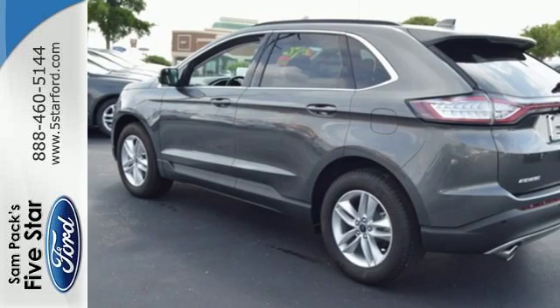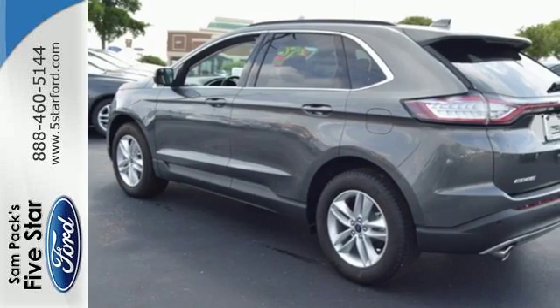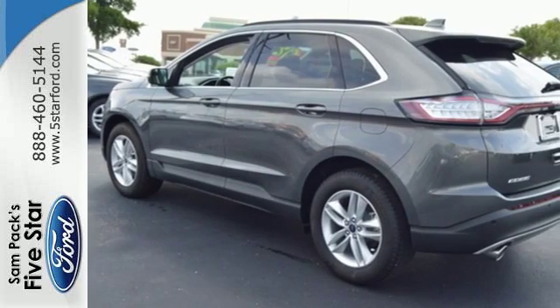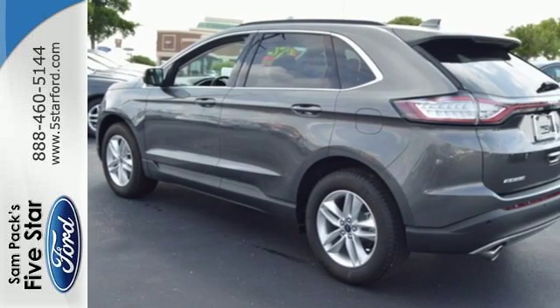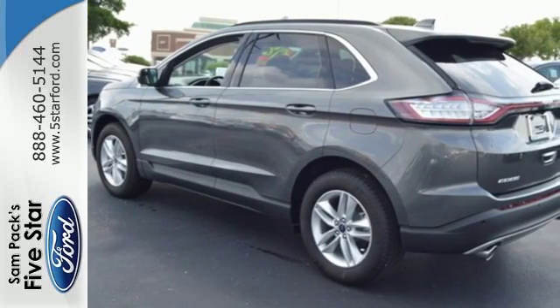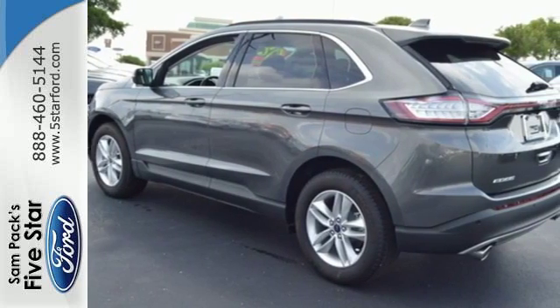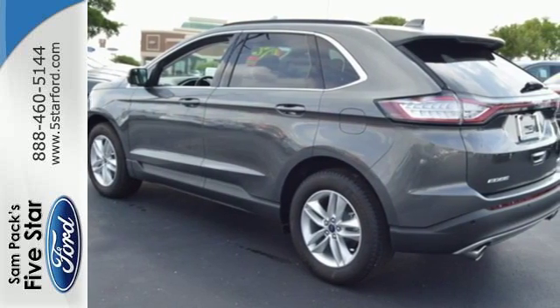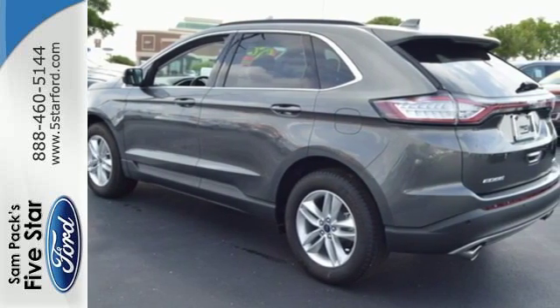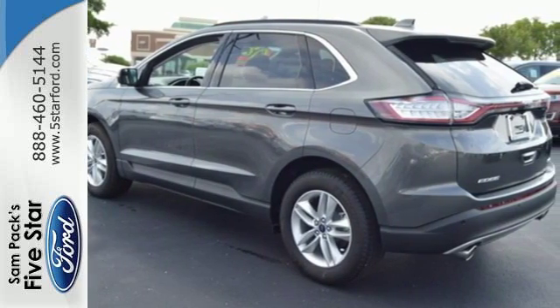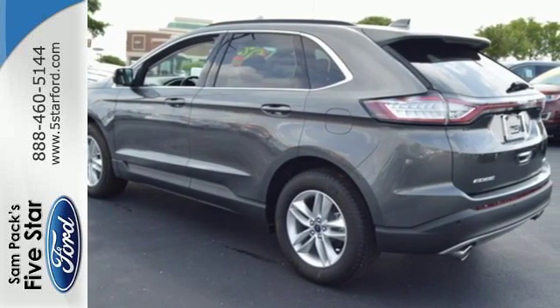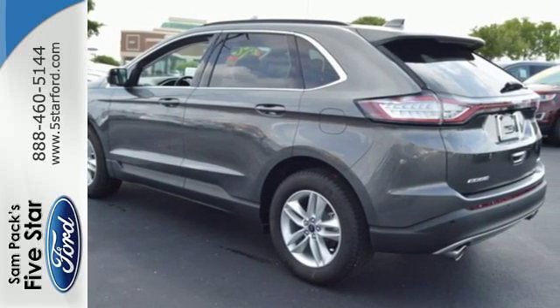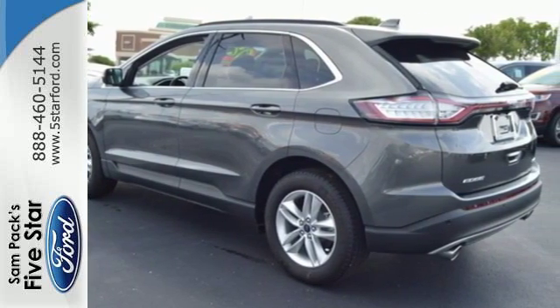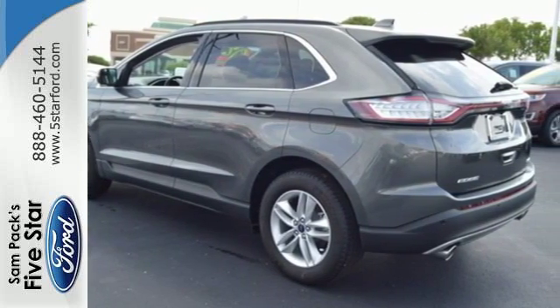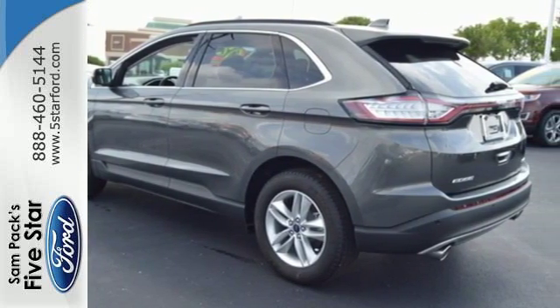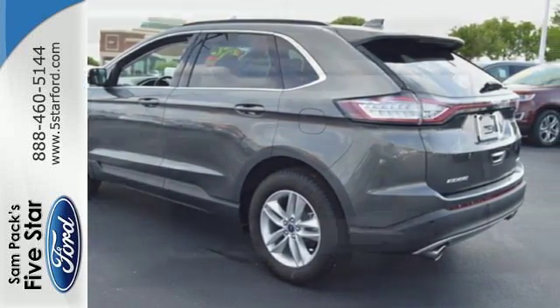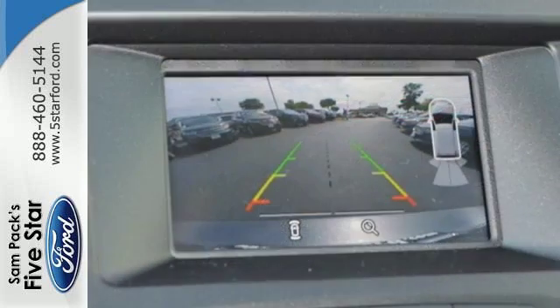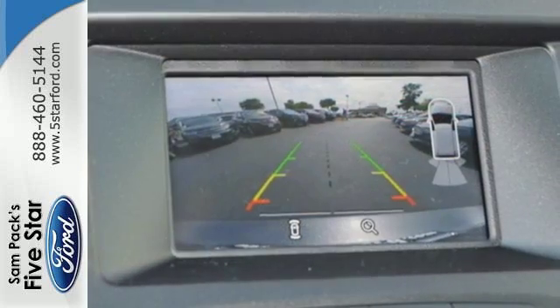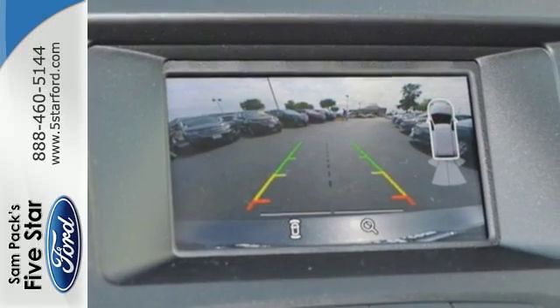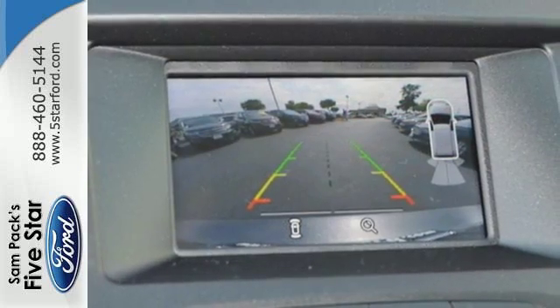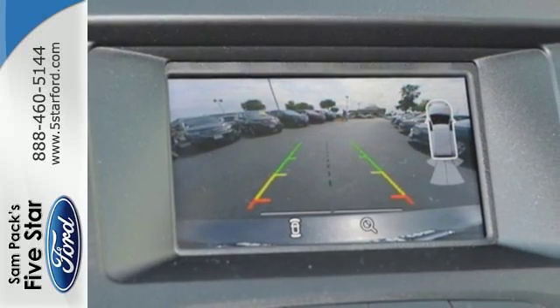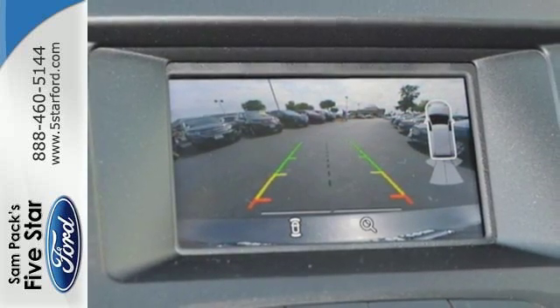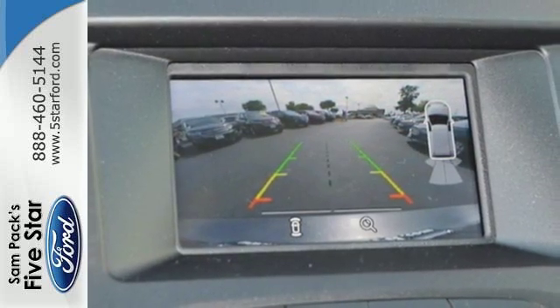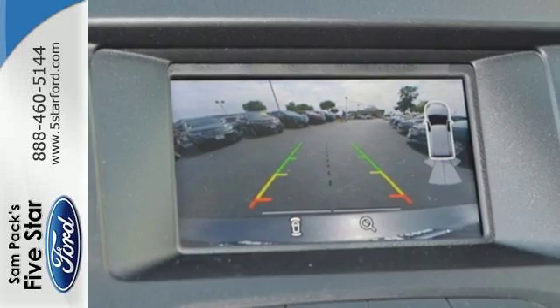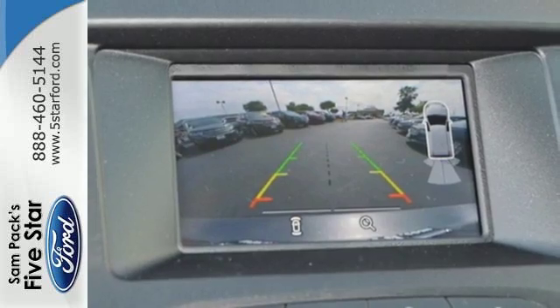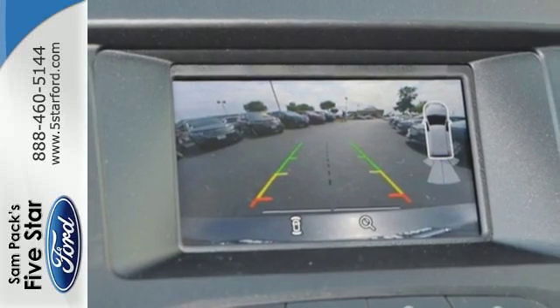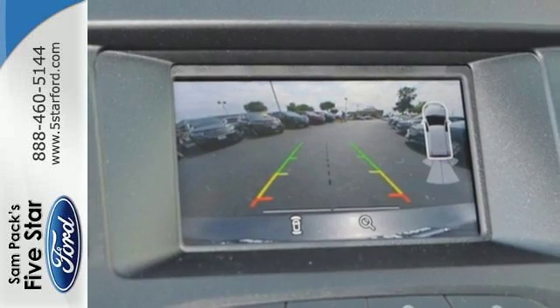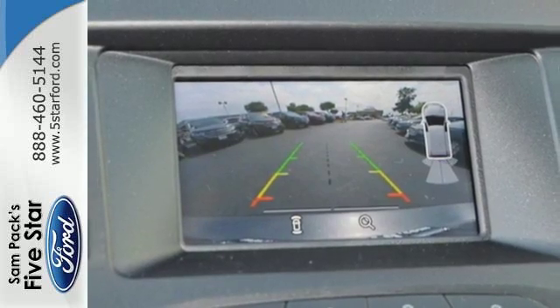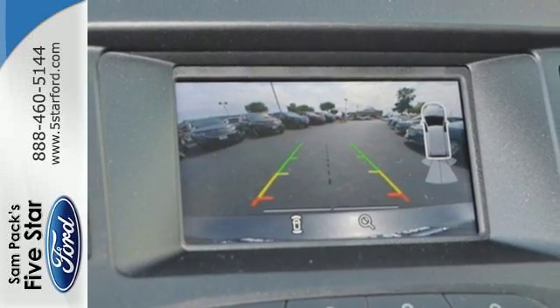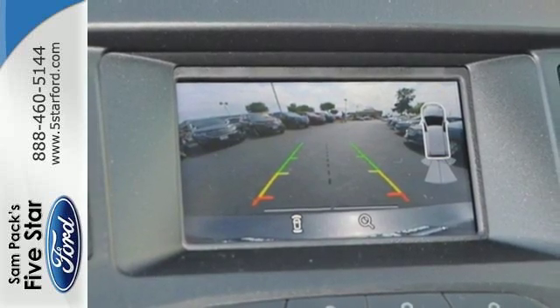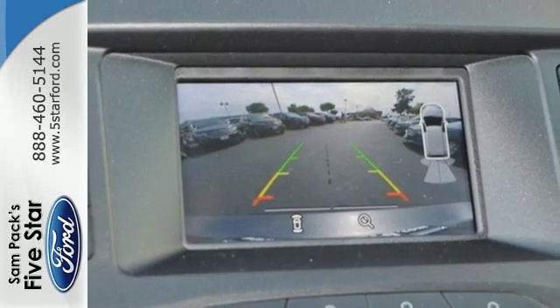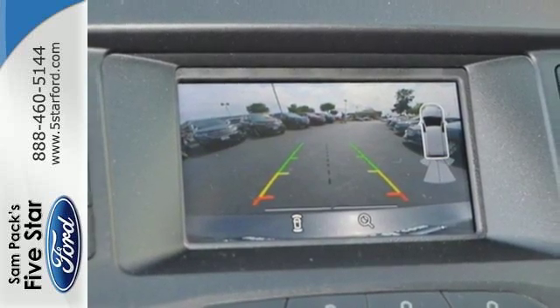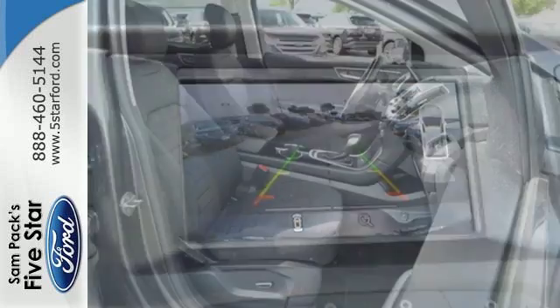This five-passenger crossover delivers an exhilarating experience with a strong engine and six-speed select-shift automatic transmission with paddle activation.